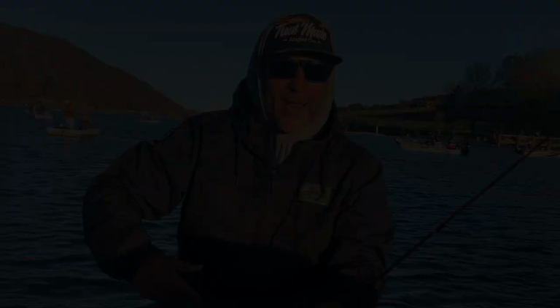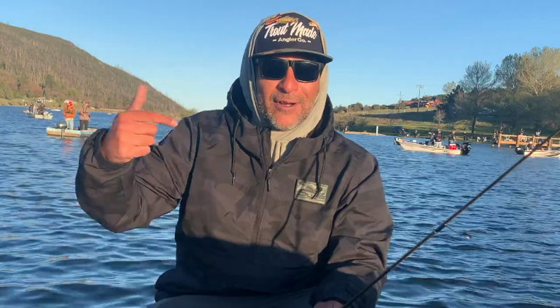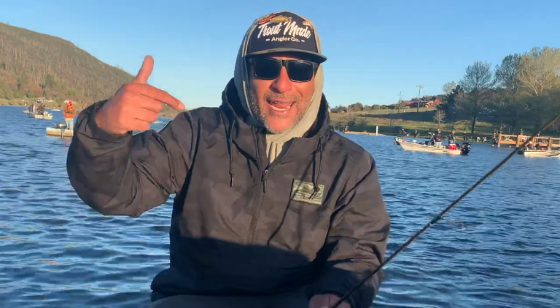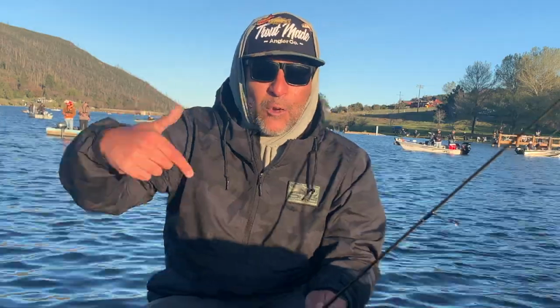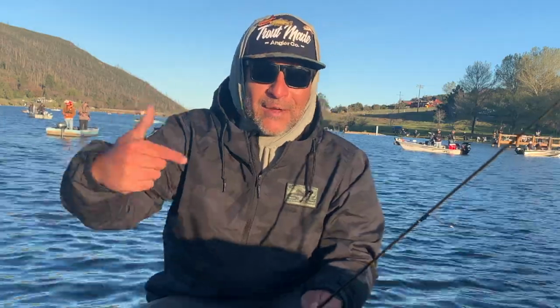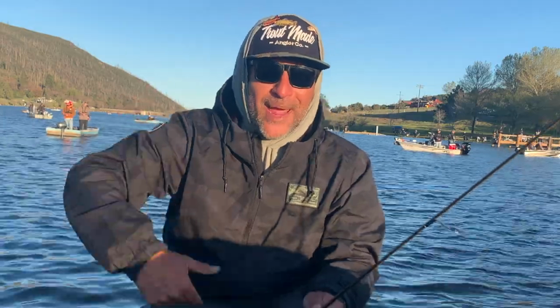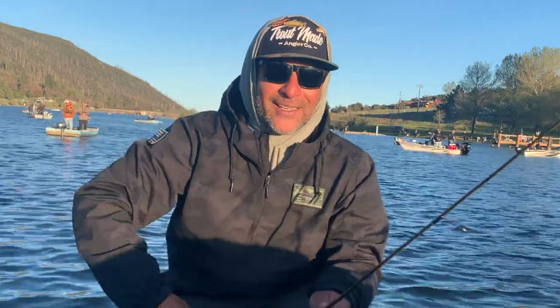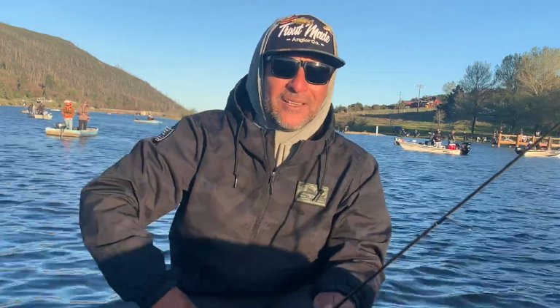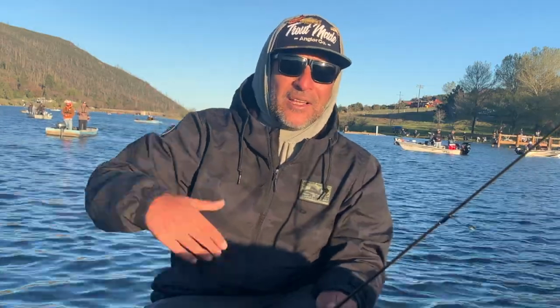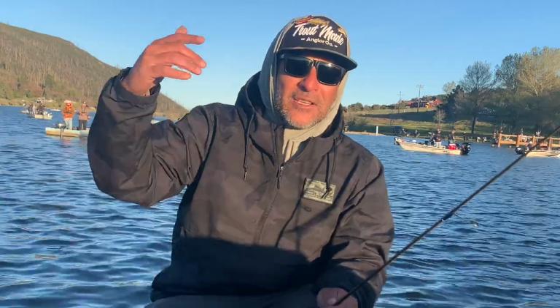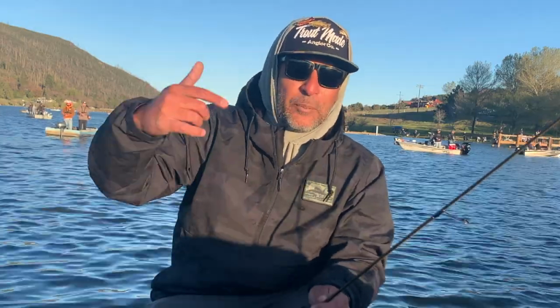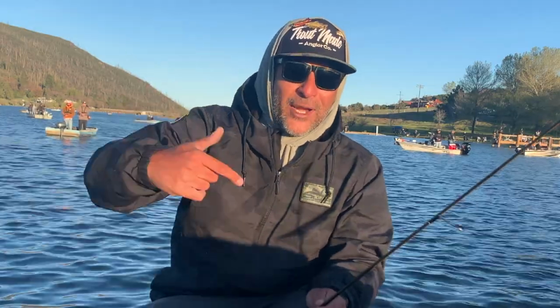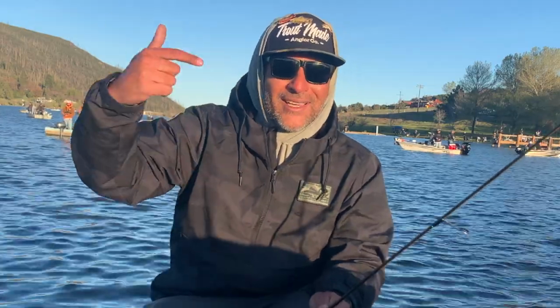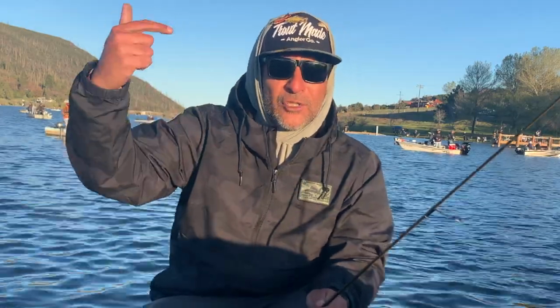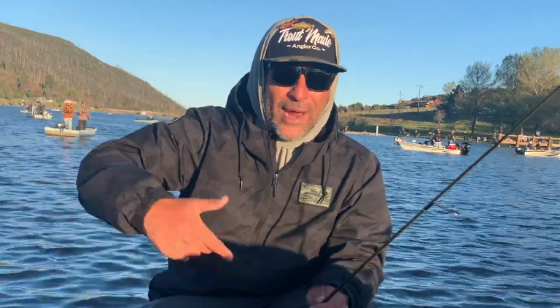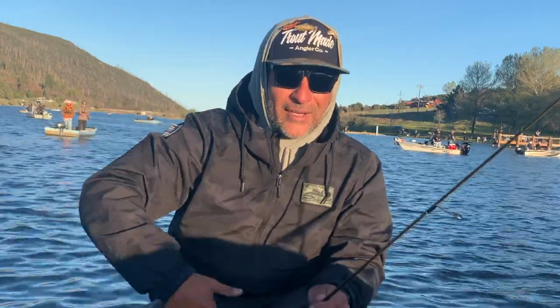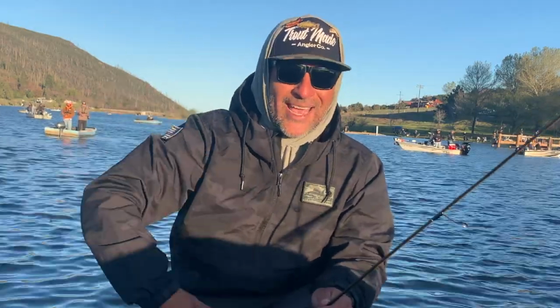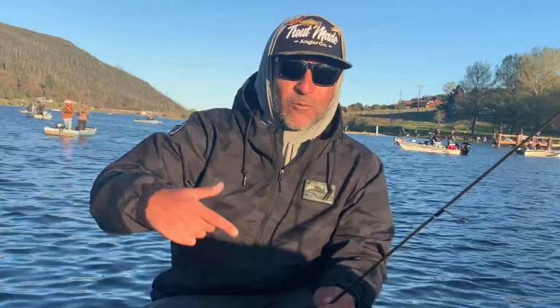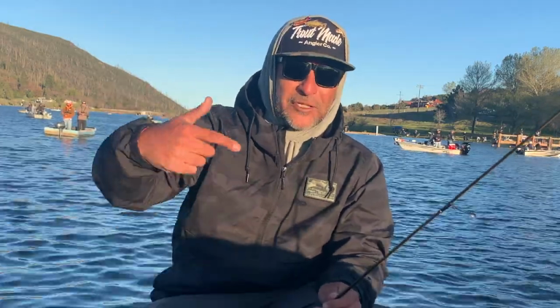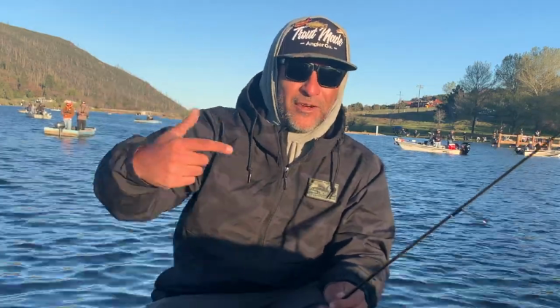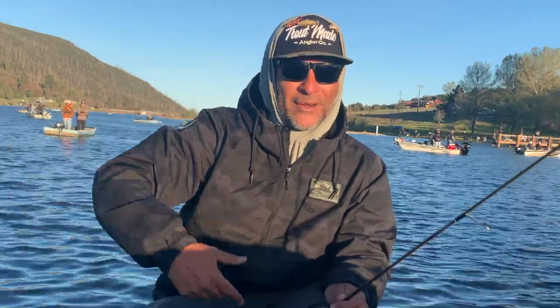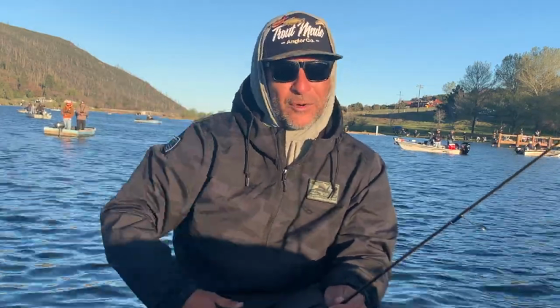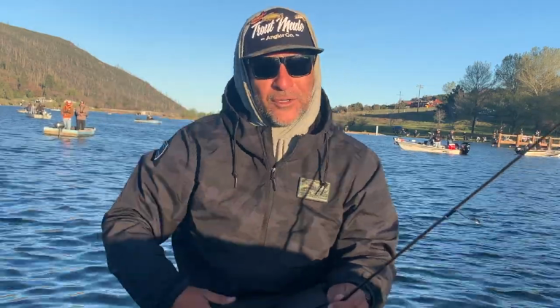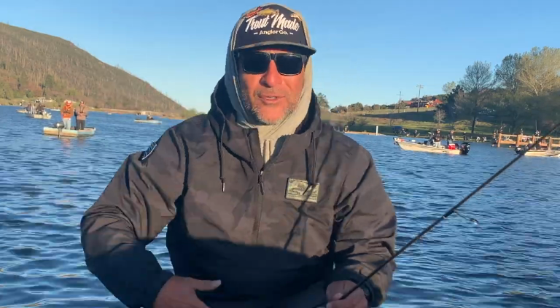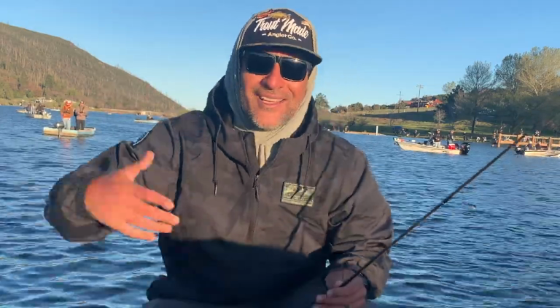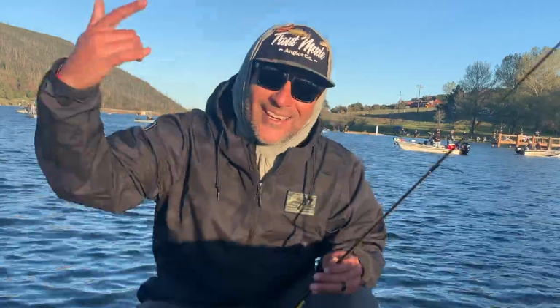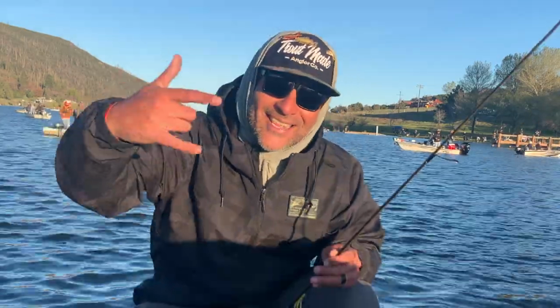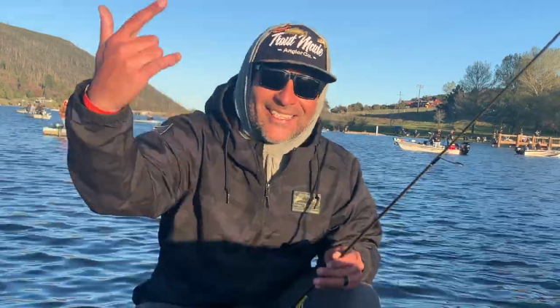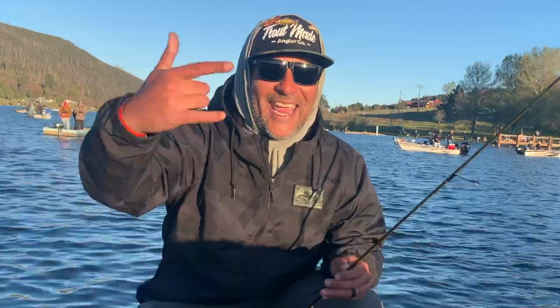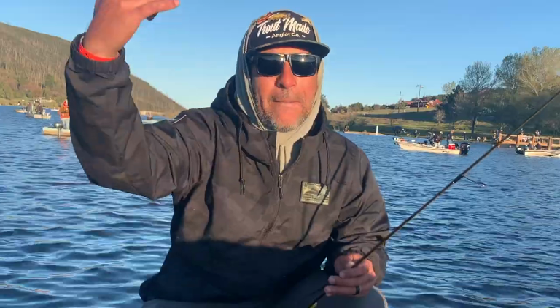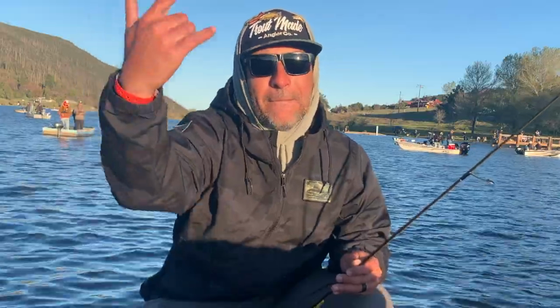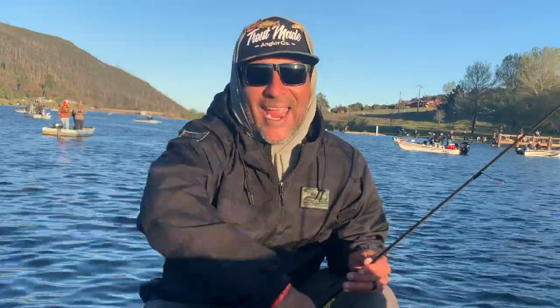Right here, Lake Cuyamaca, Spring Troutcast, Western Outdoor News. Let's get made!